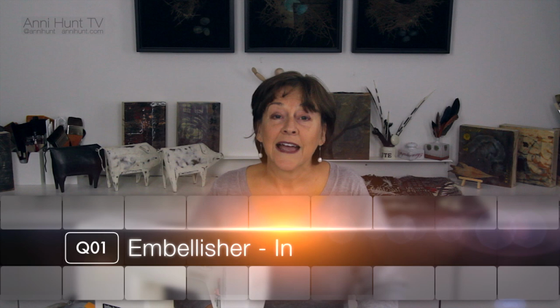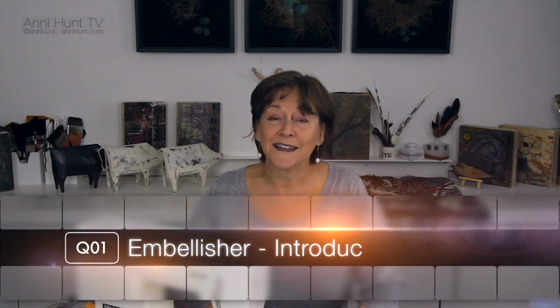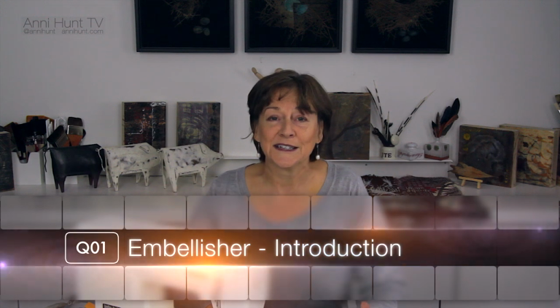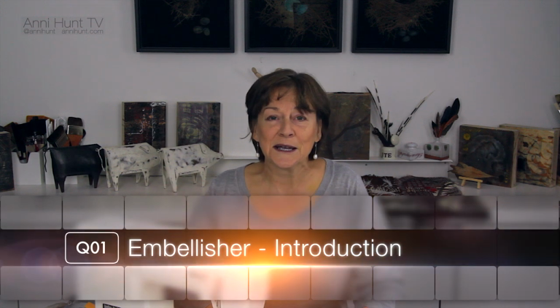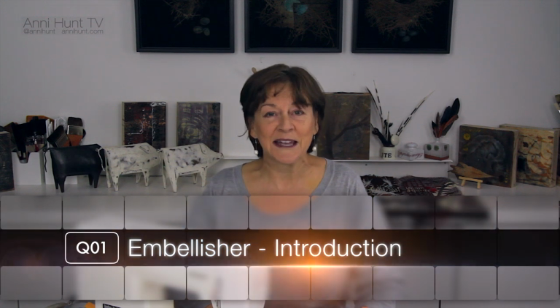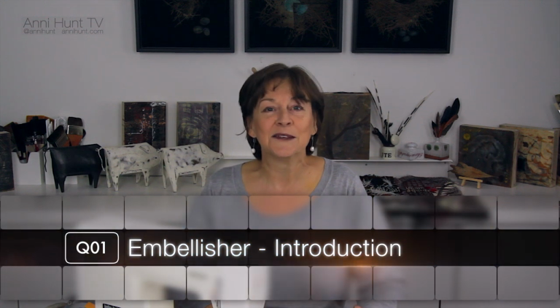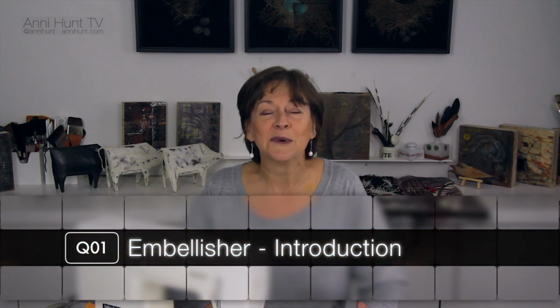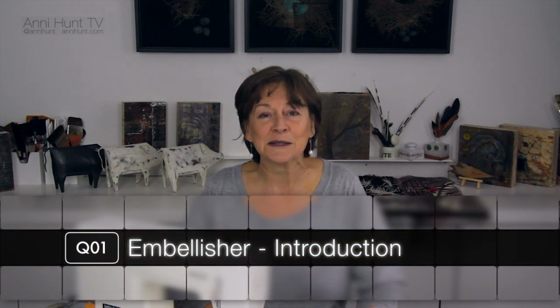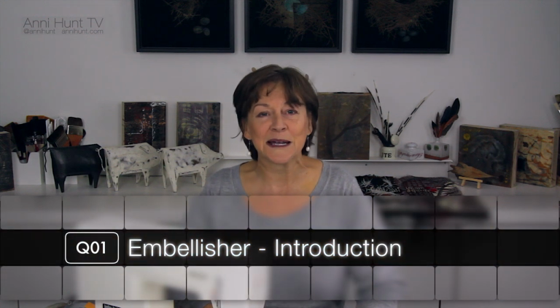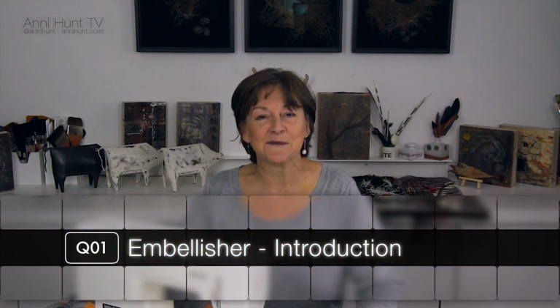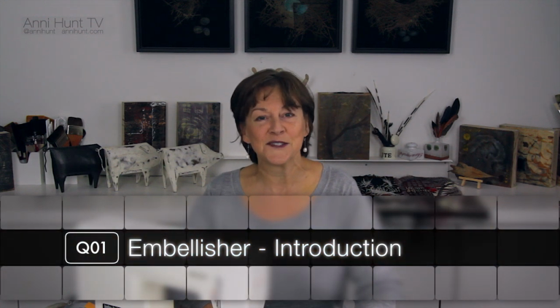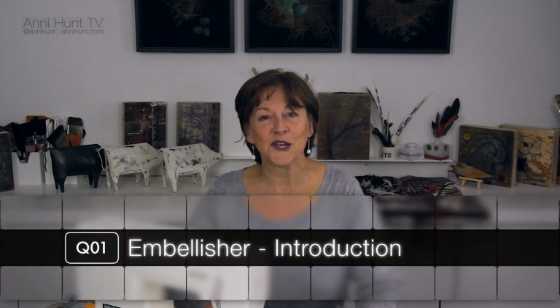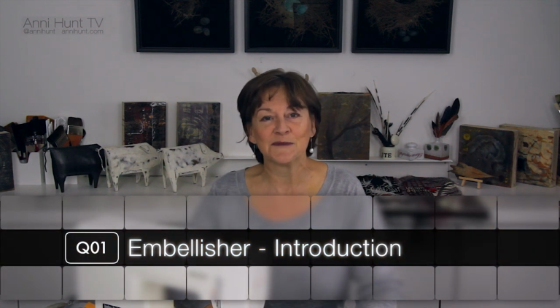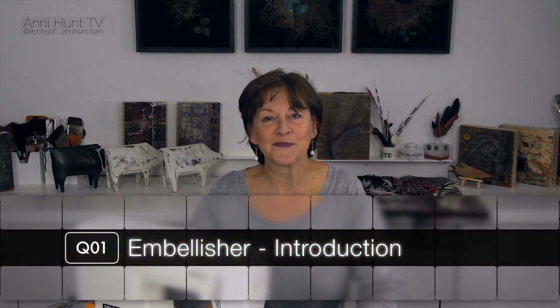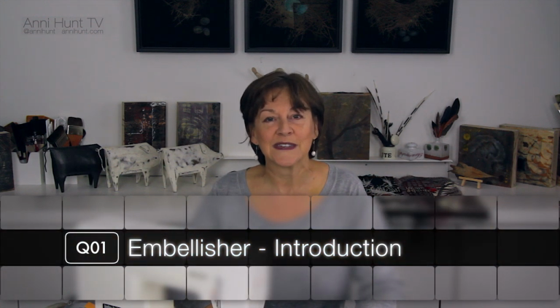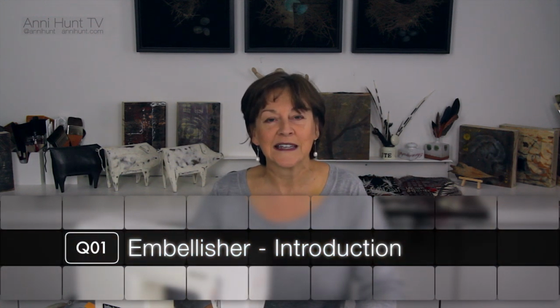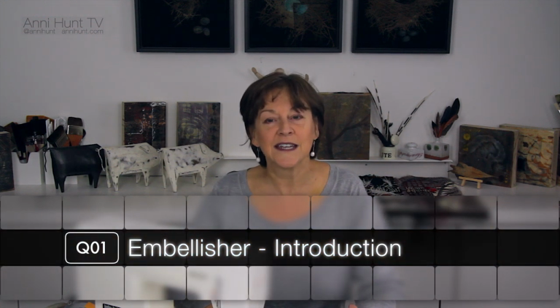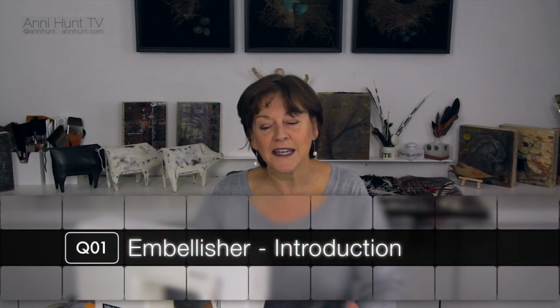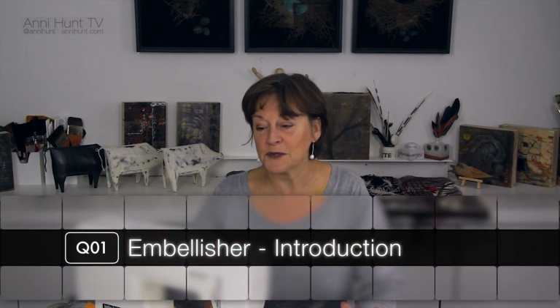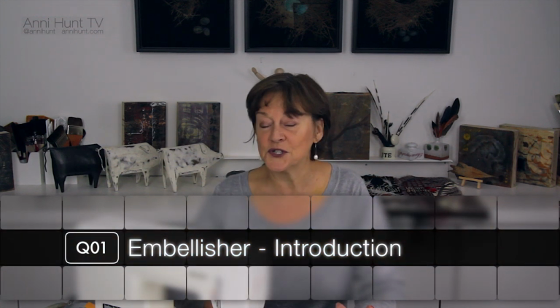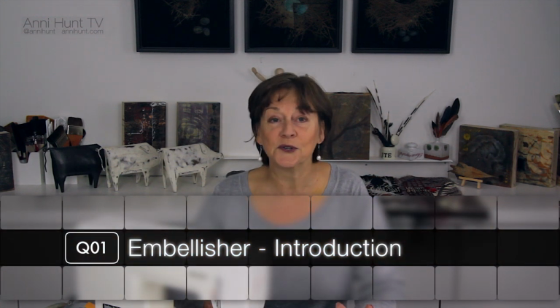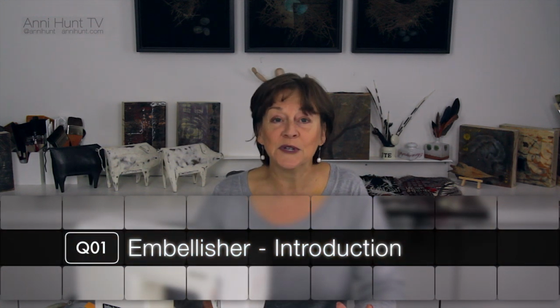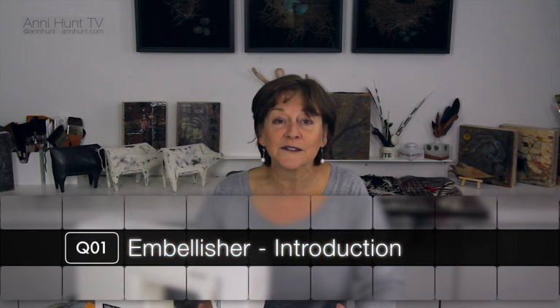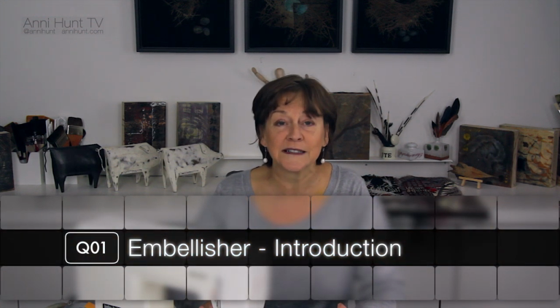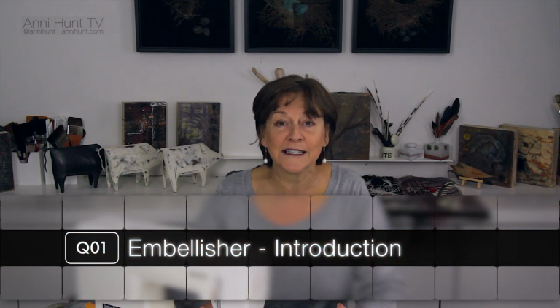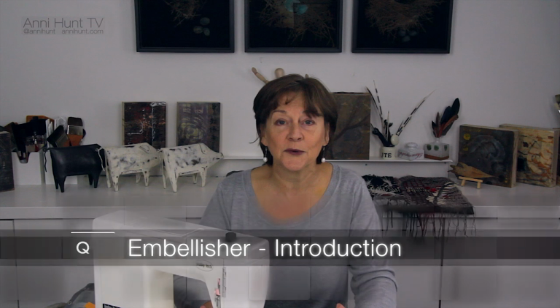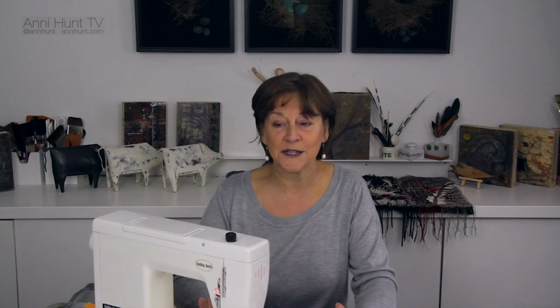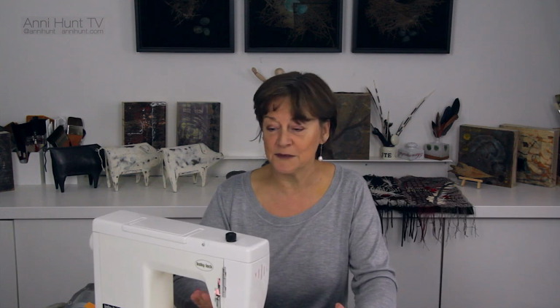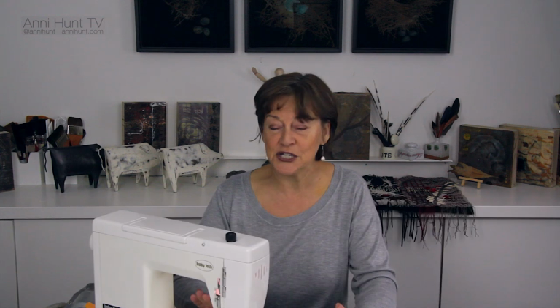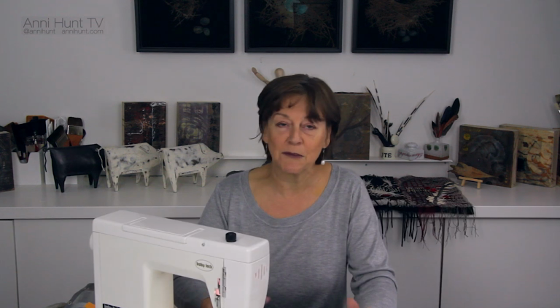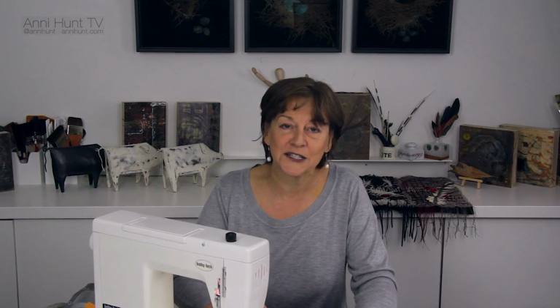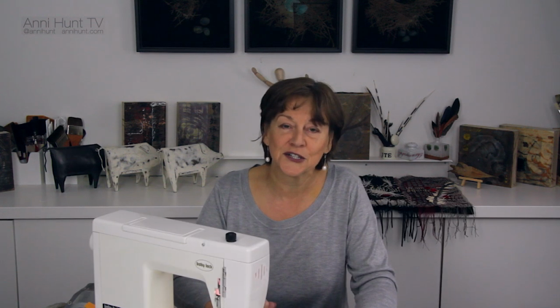Hi, I'm Annie. Welcome back to my studio. Today I want to show you needle felting with the machine embellisher.